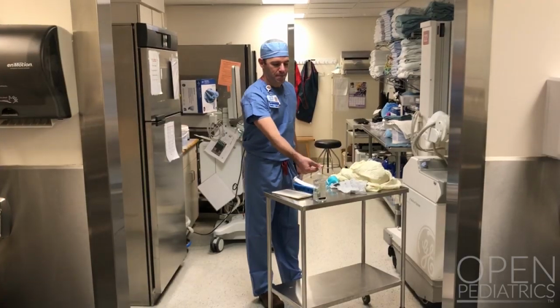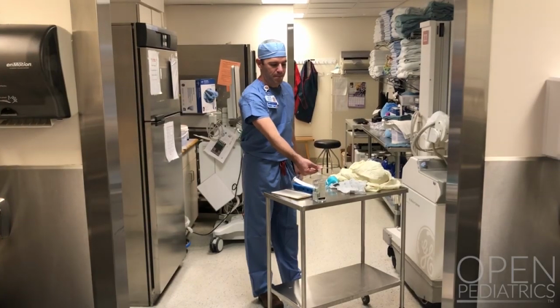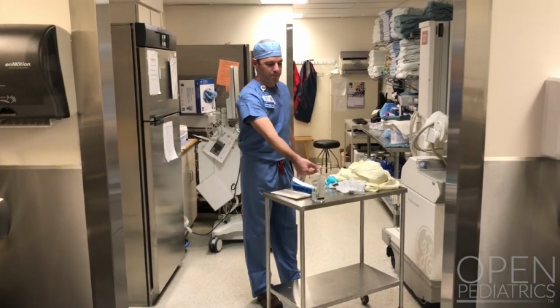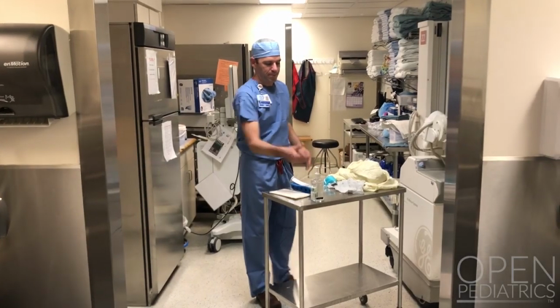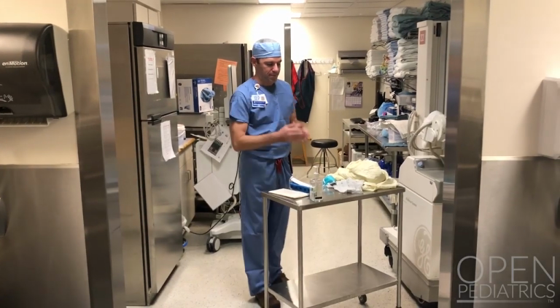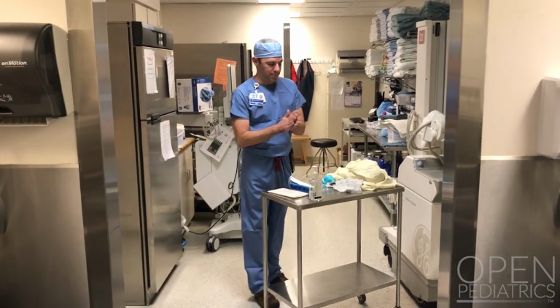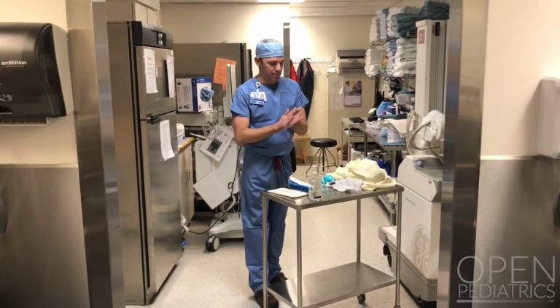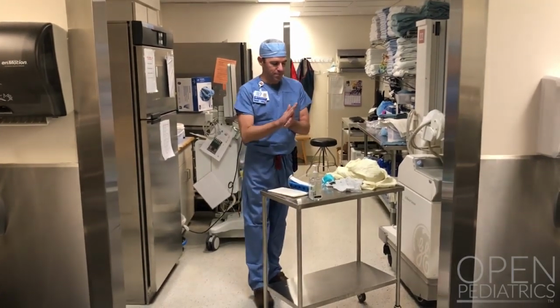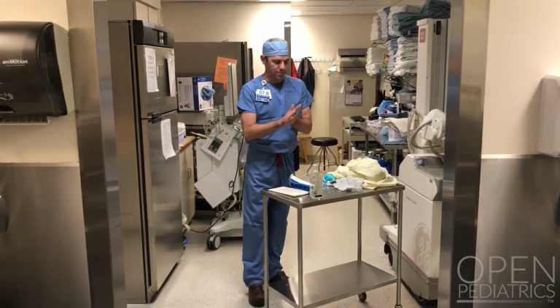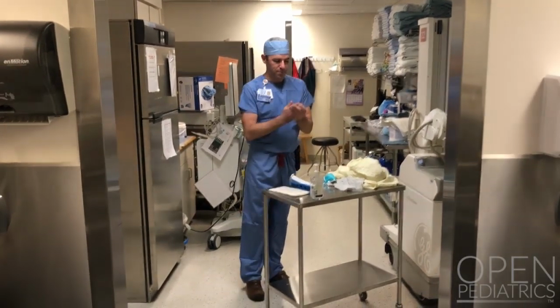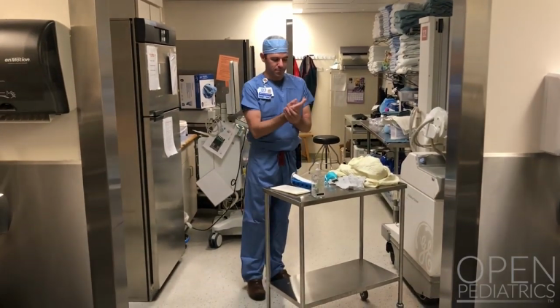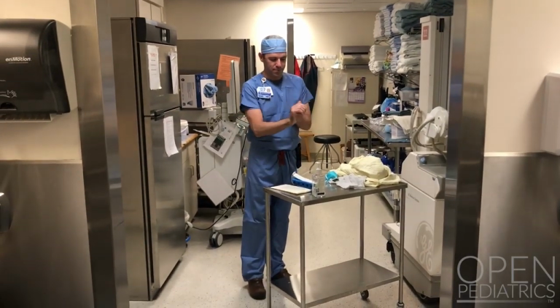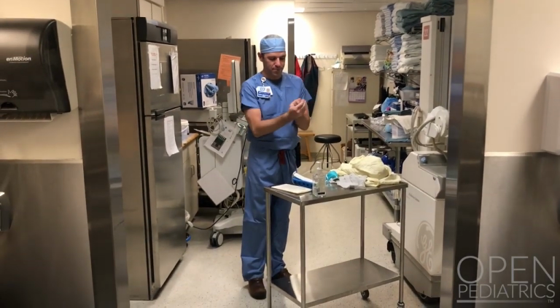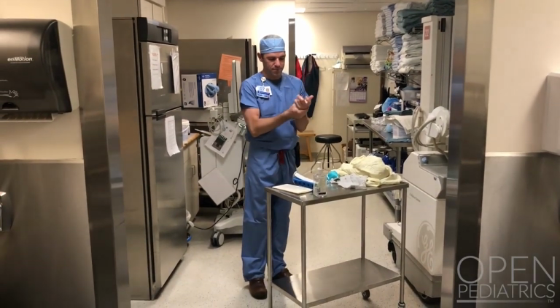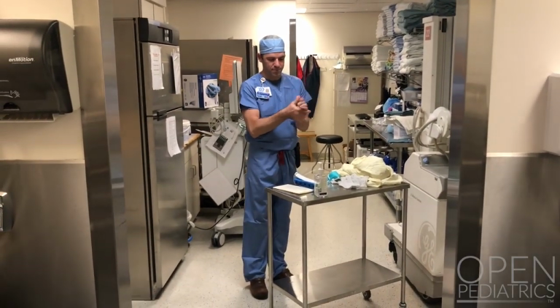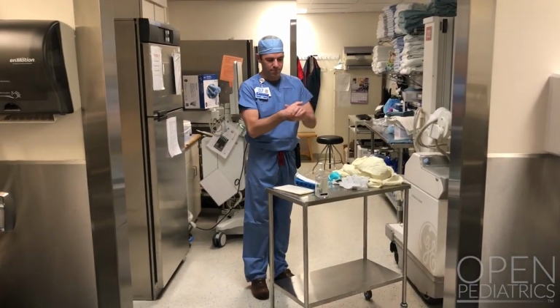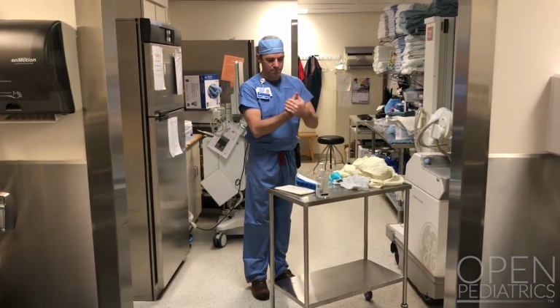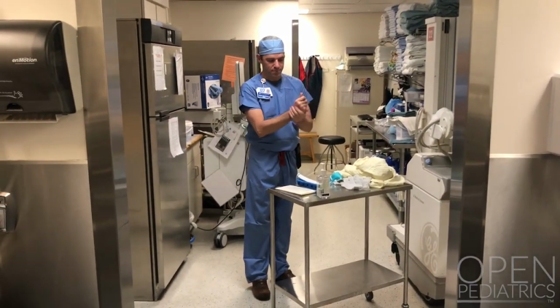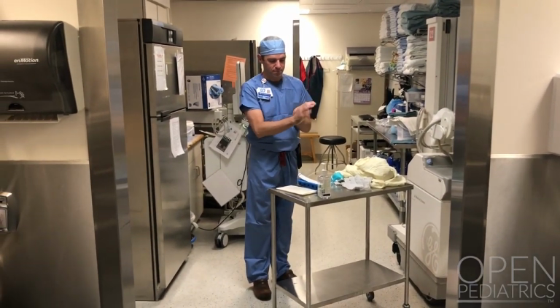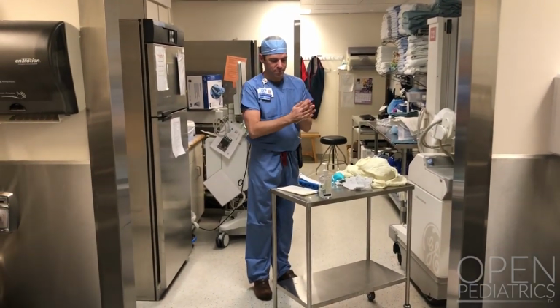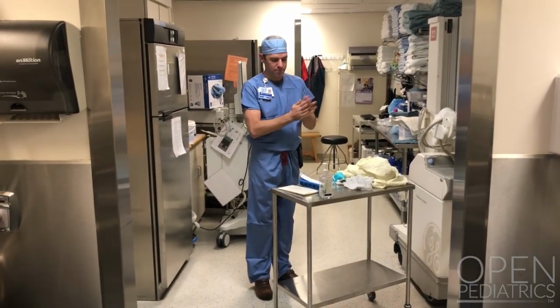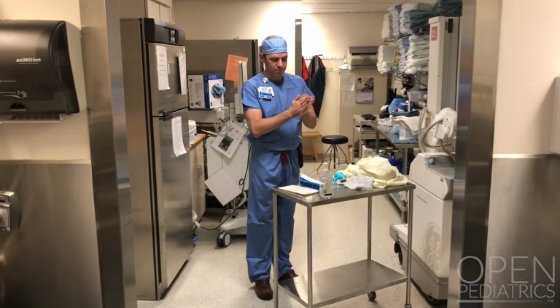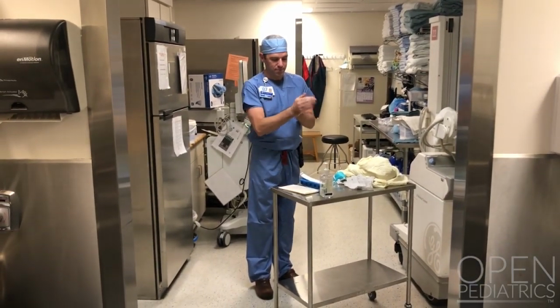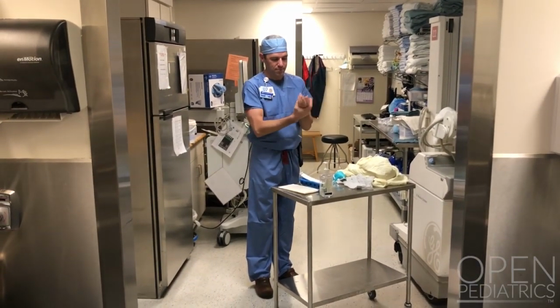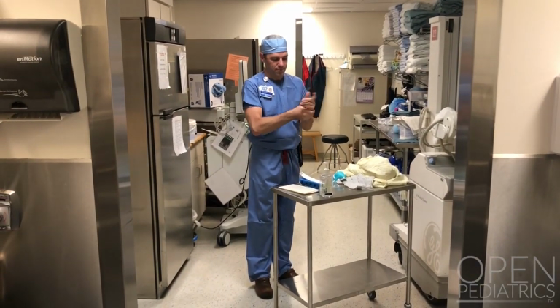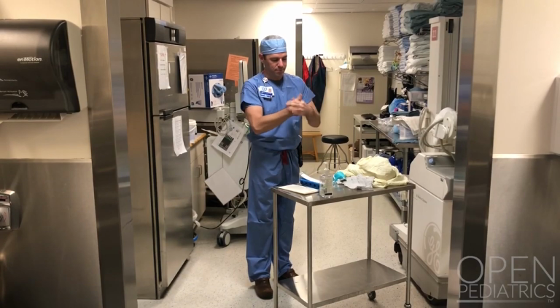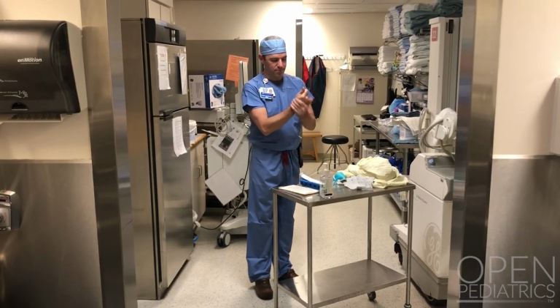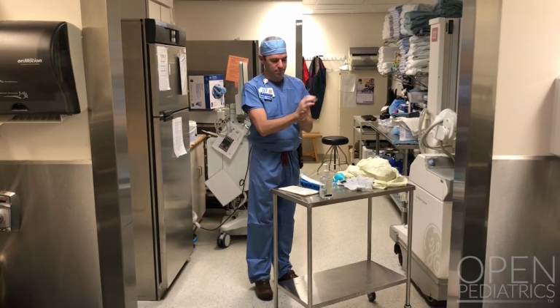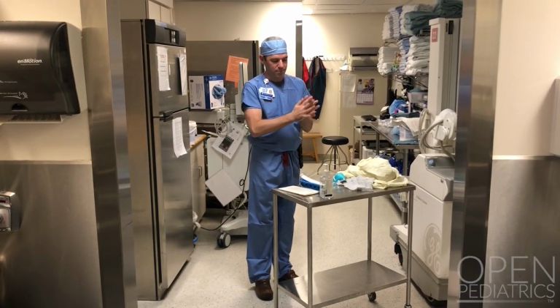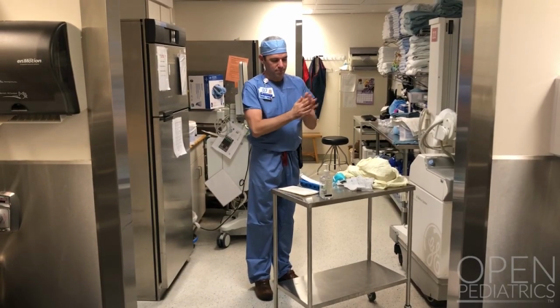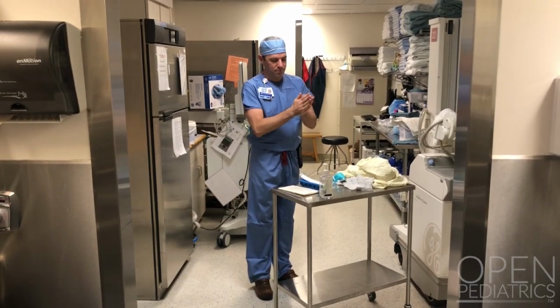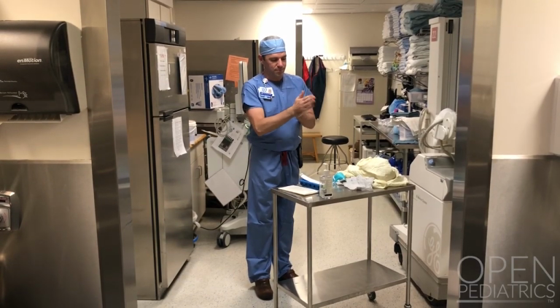First, perform hand hygiene. Let the alcohol rub dry on your hands.